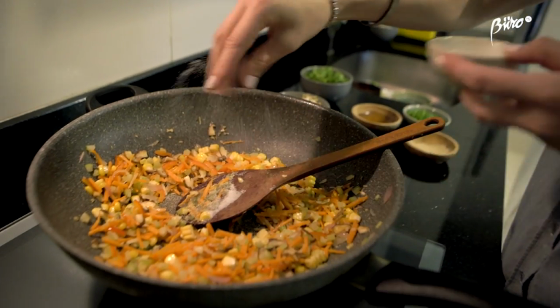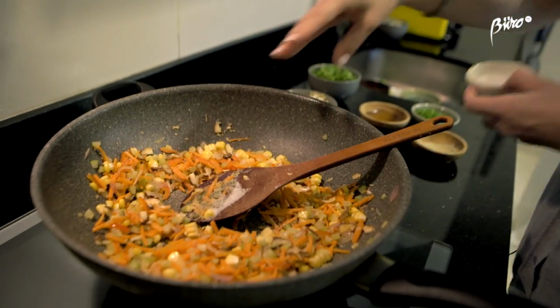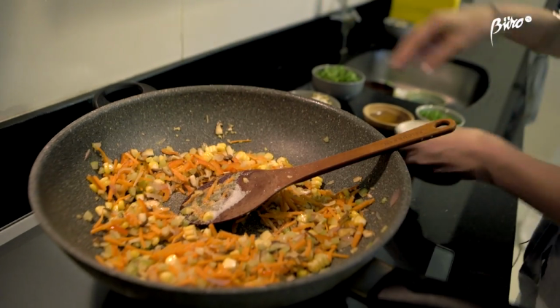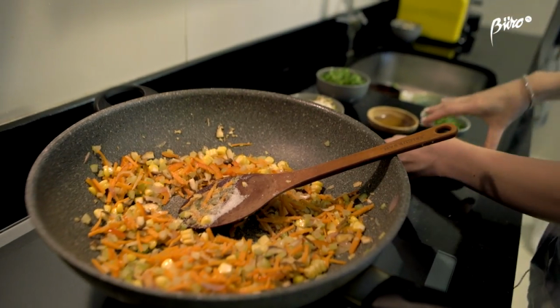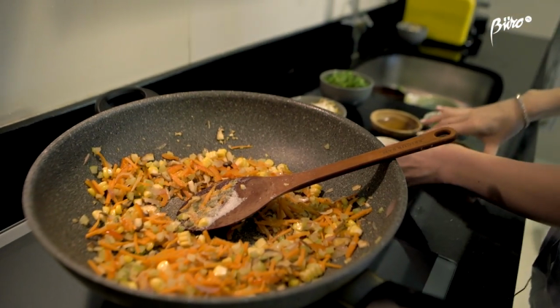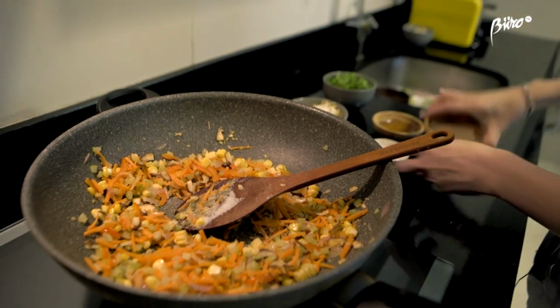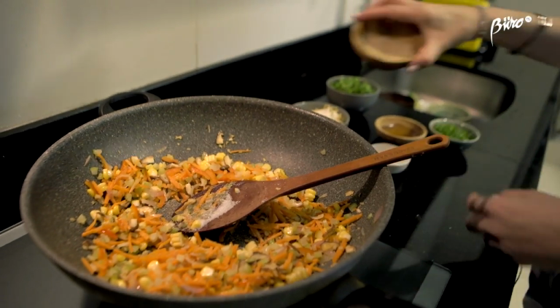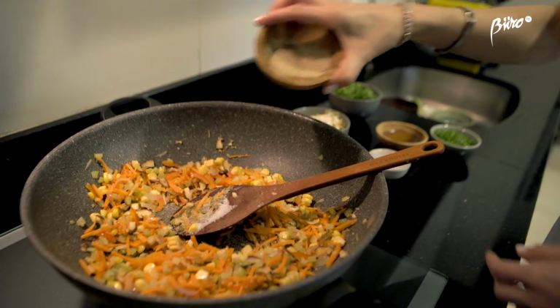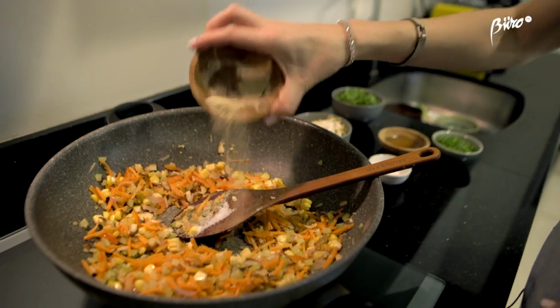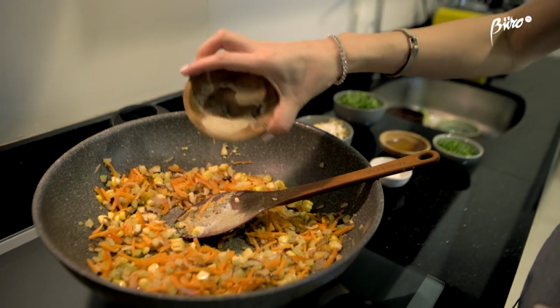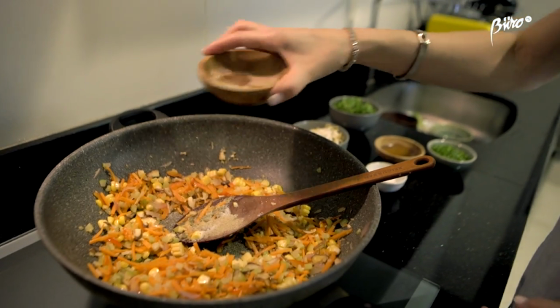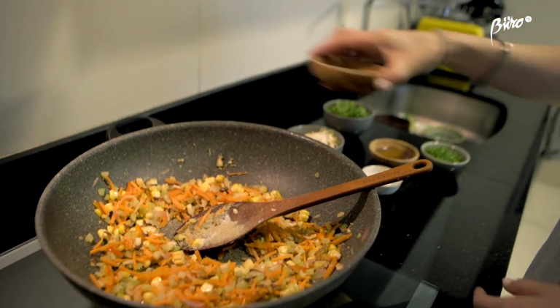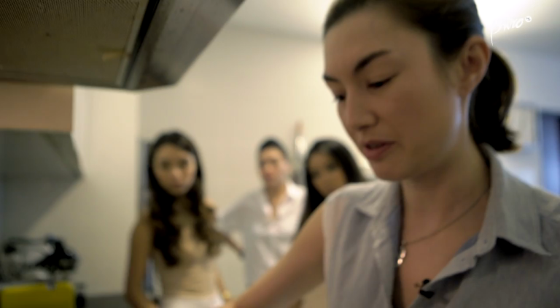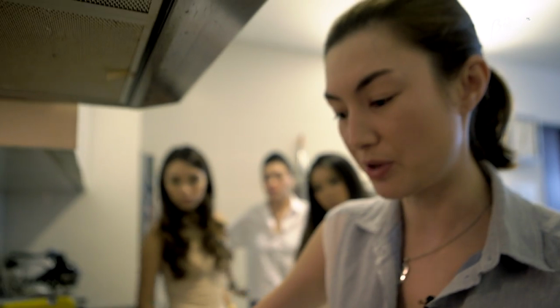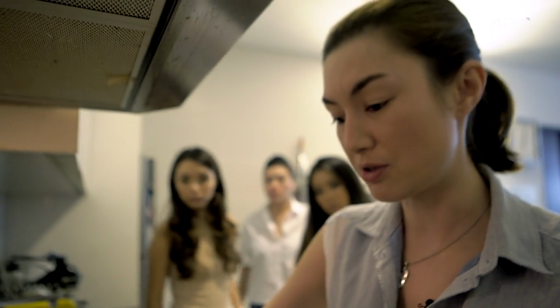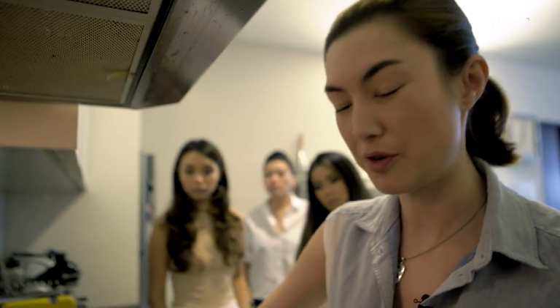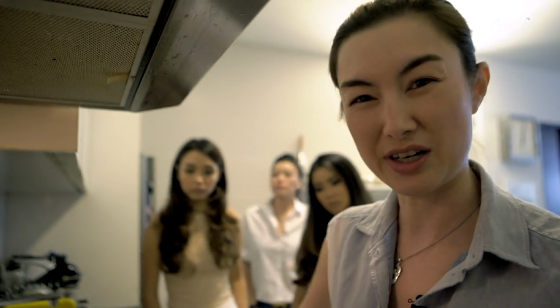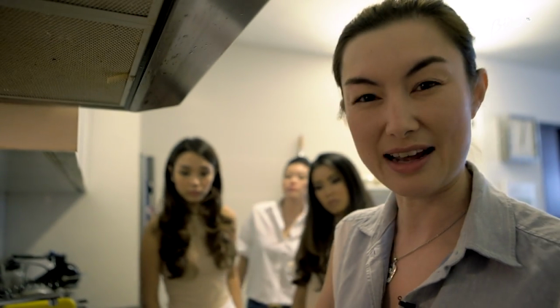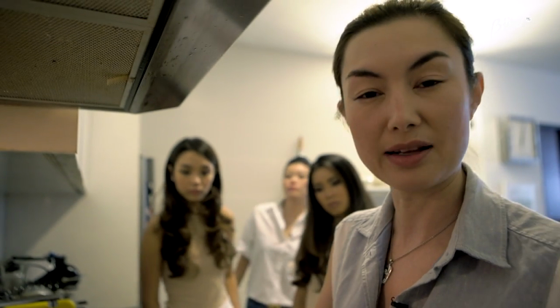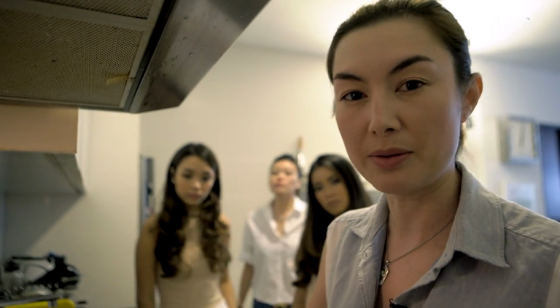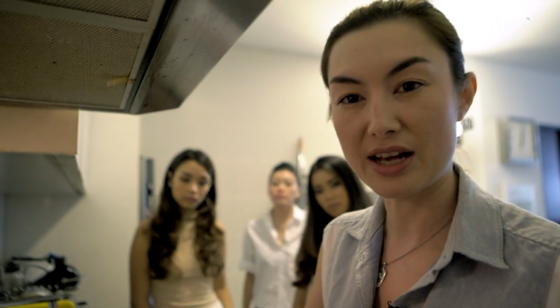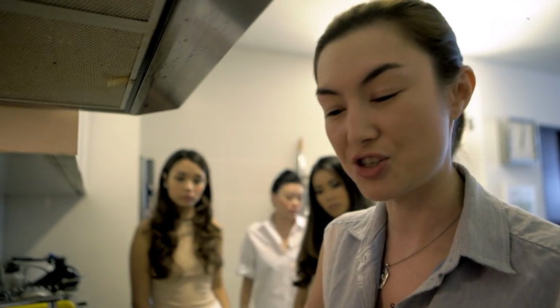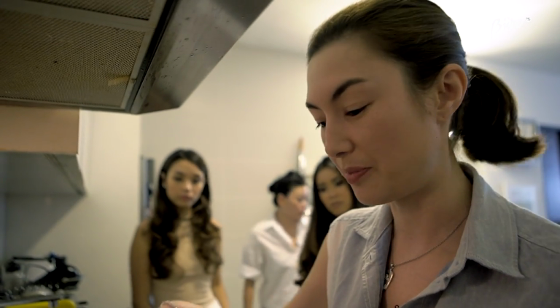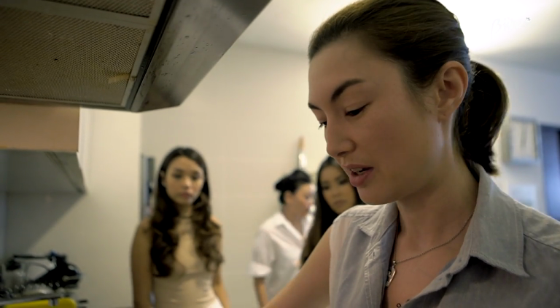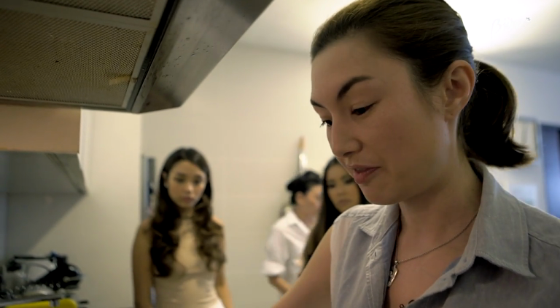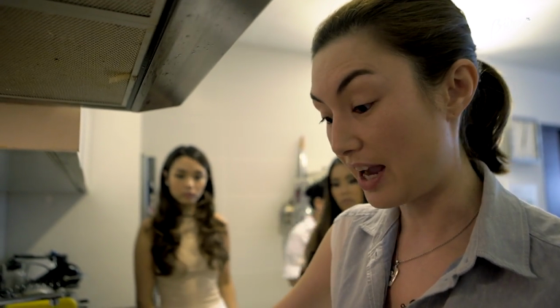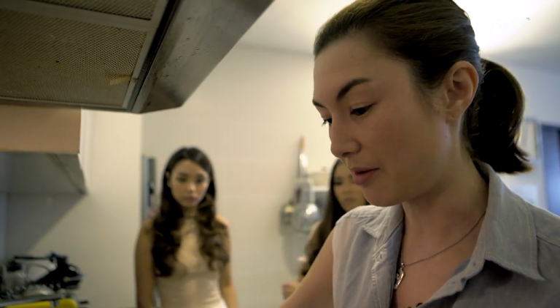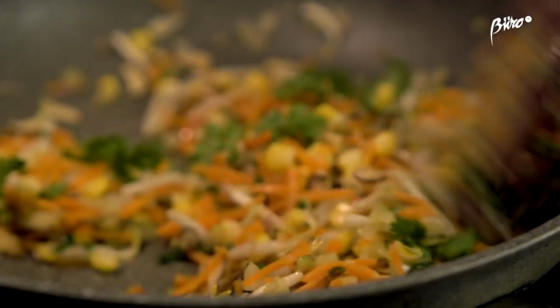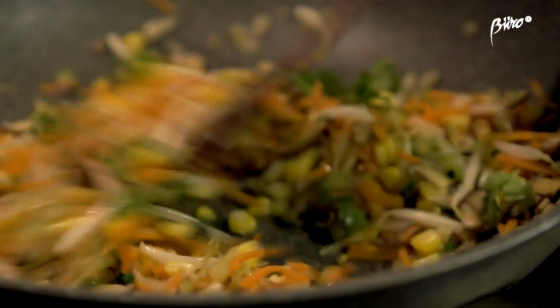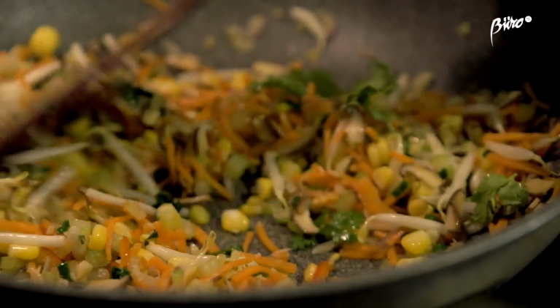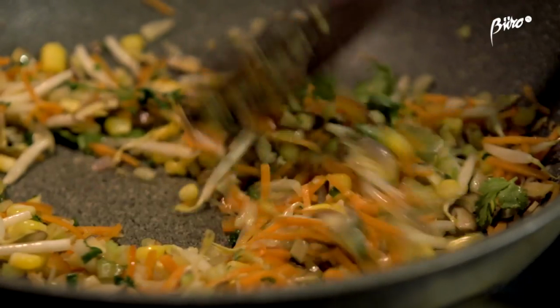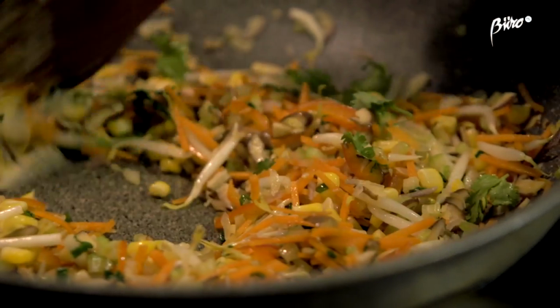If it's a little bit dry you could add a little bit of water, or a bit of soy sauce if you want to add a little bit more extra flavor.